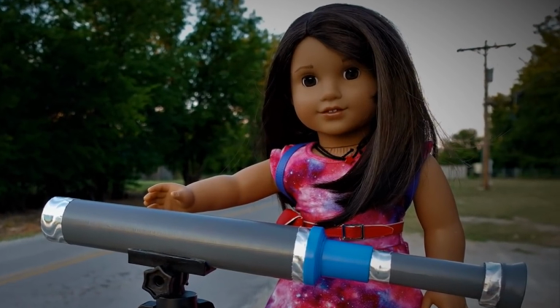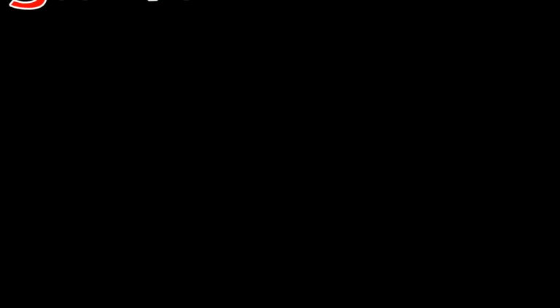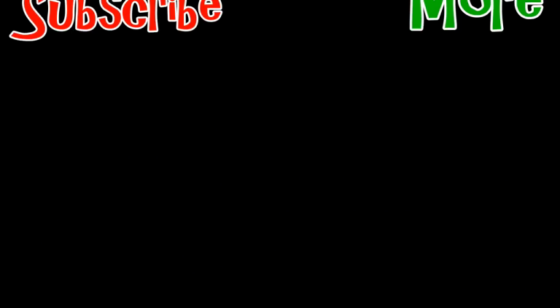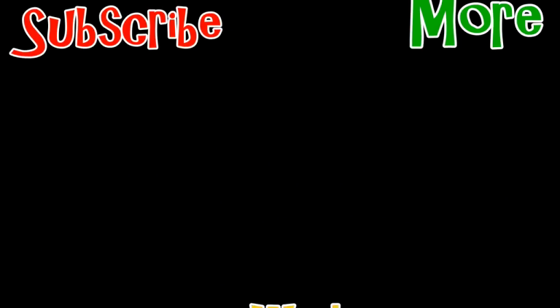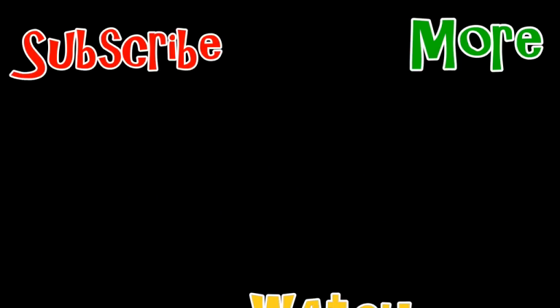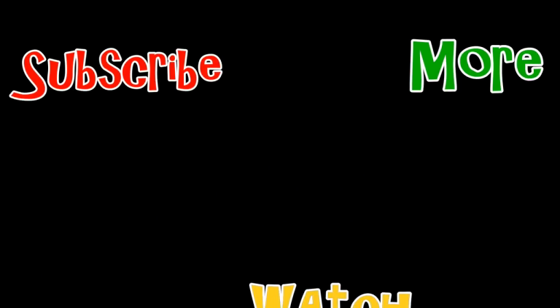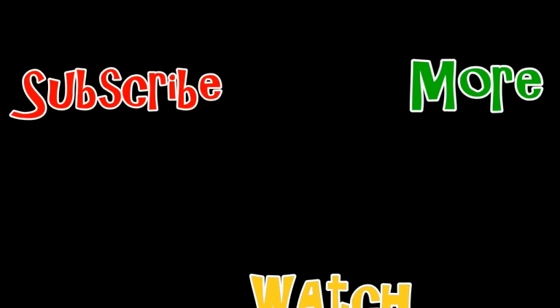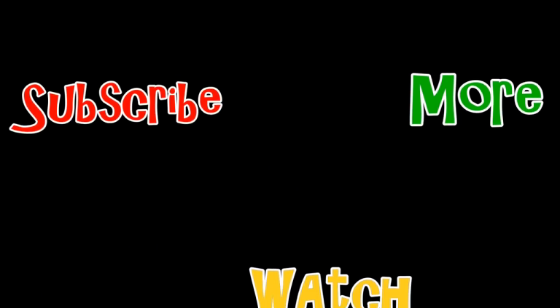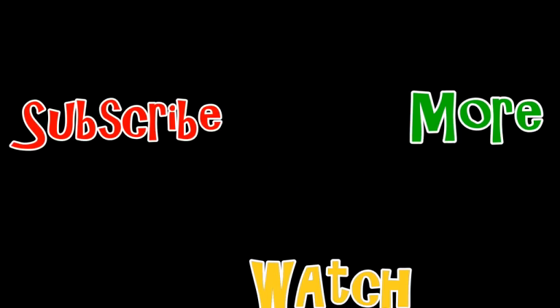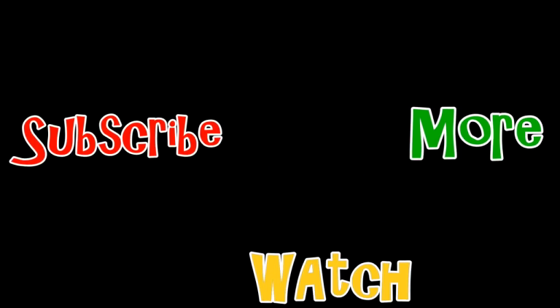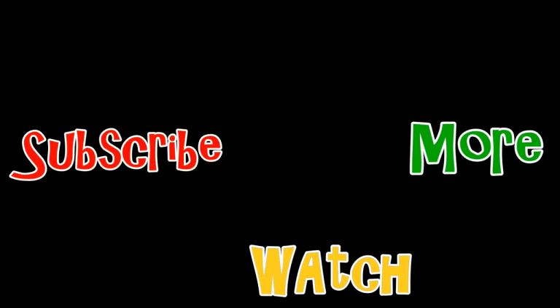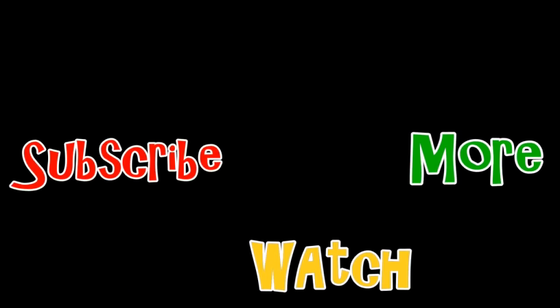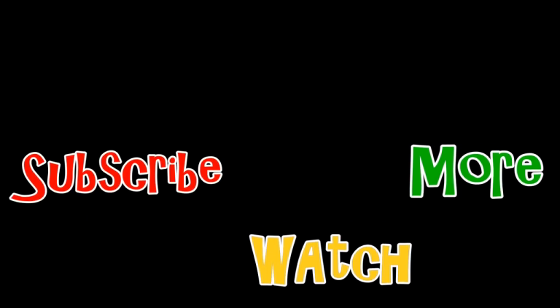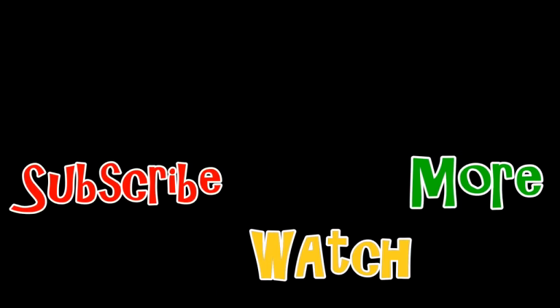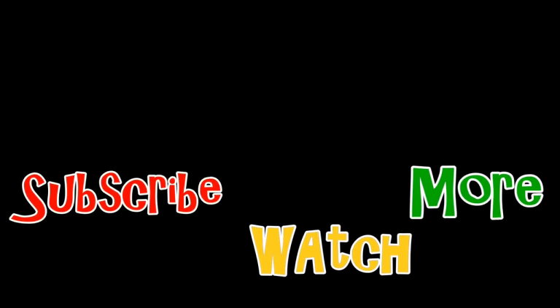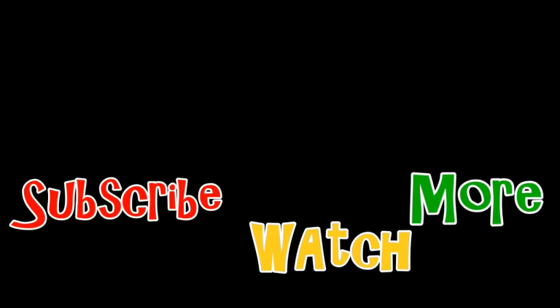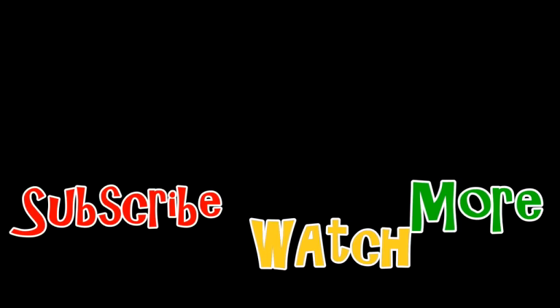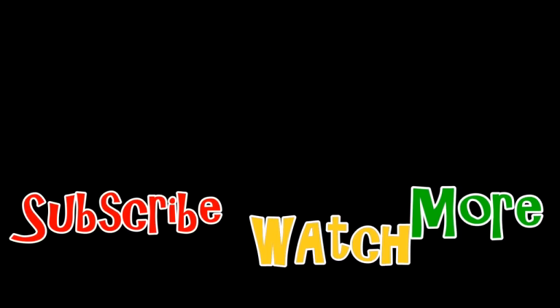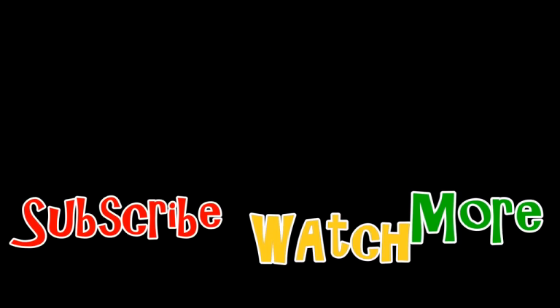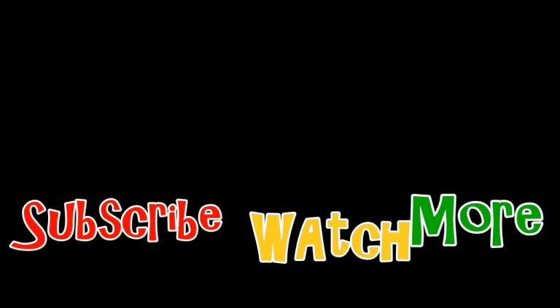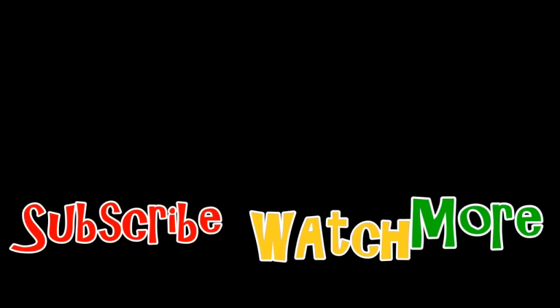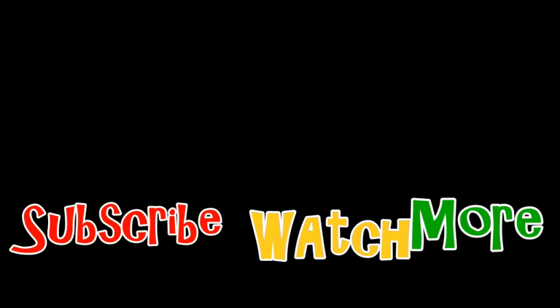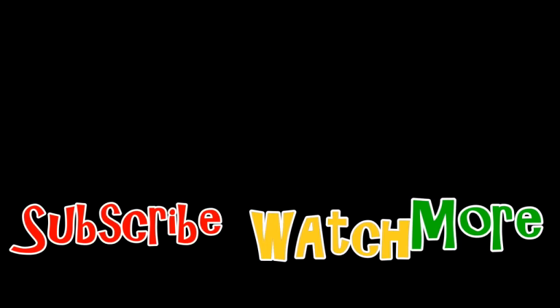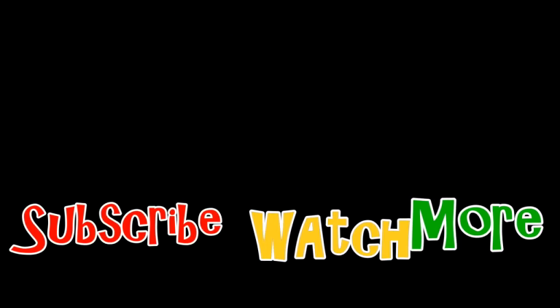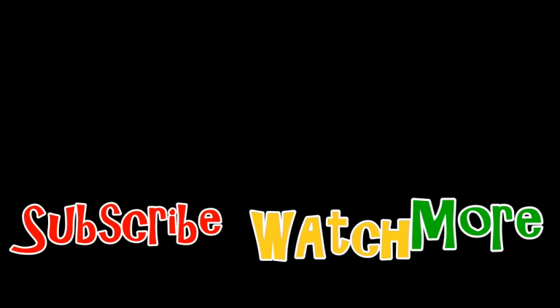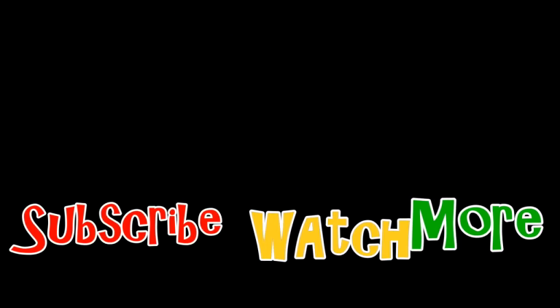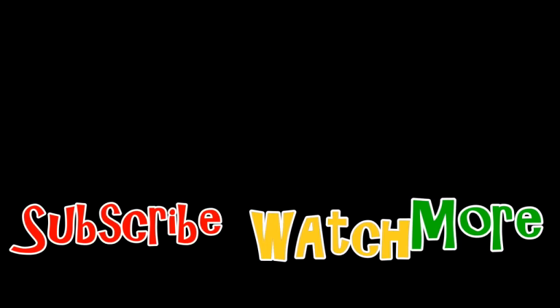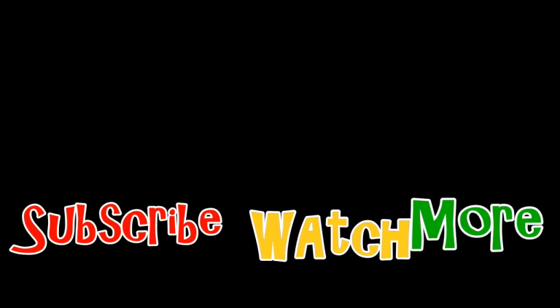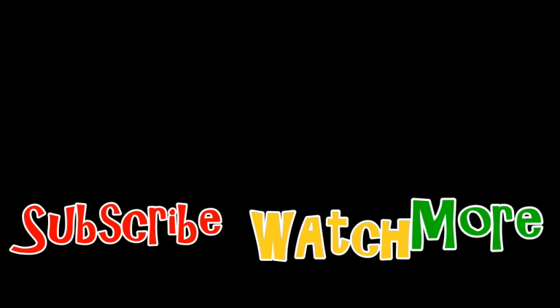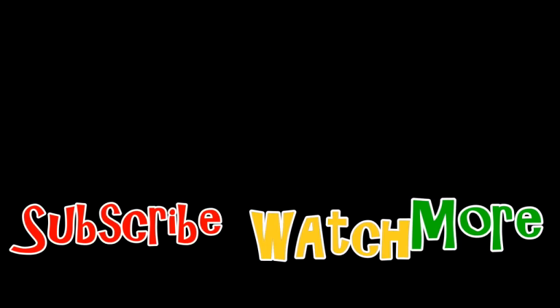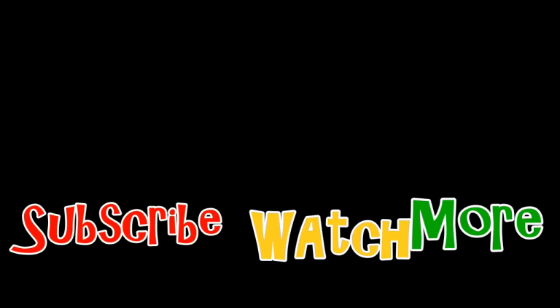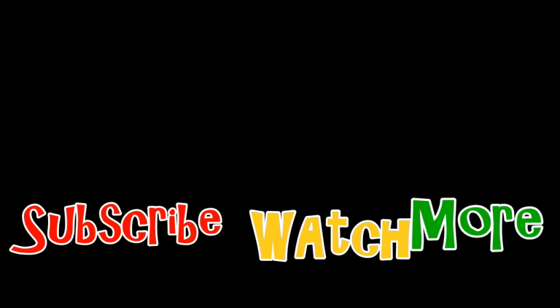Thank you for watching. Subscribe — it's free. What can you imagine?